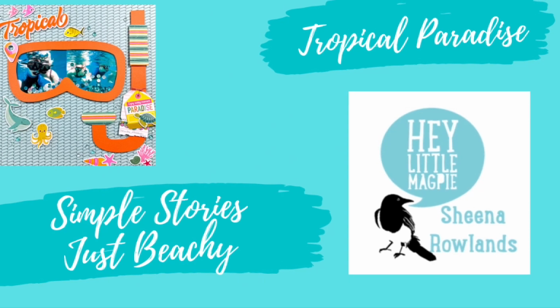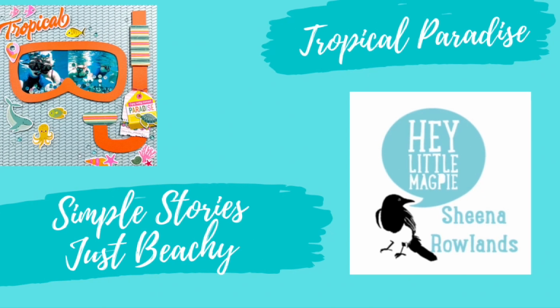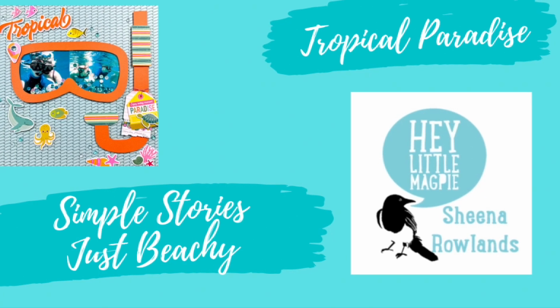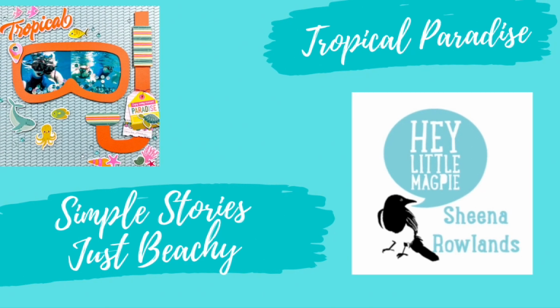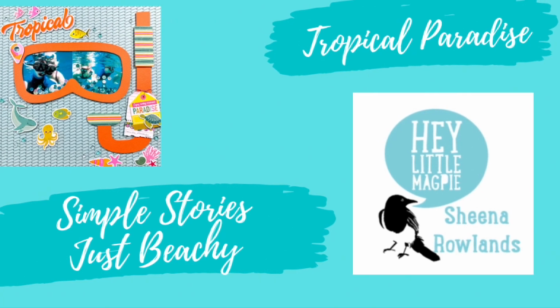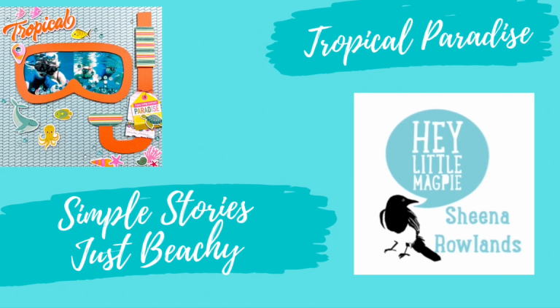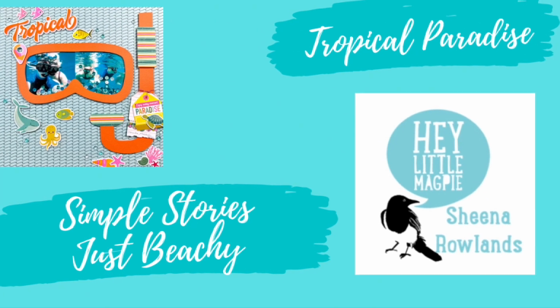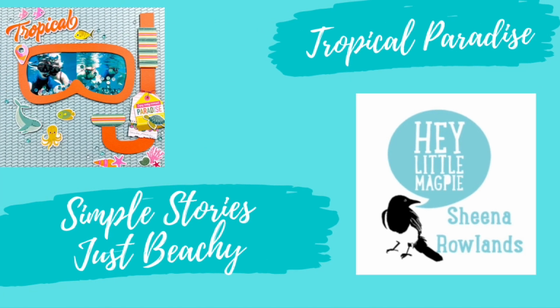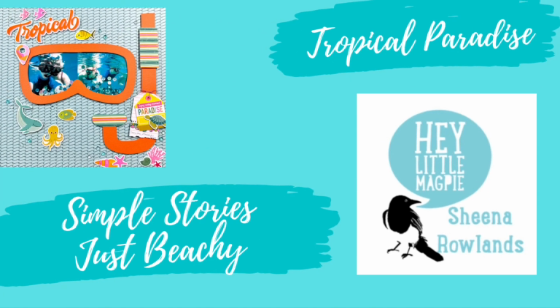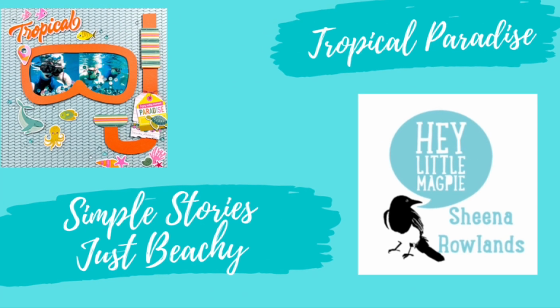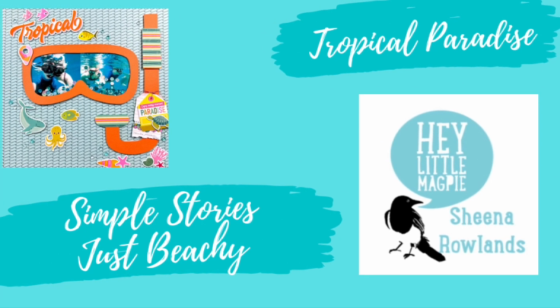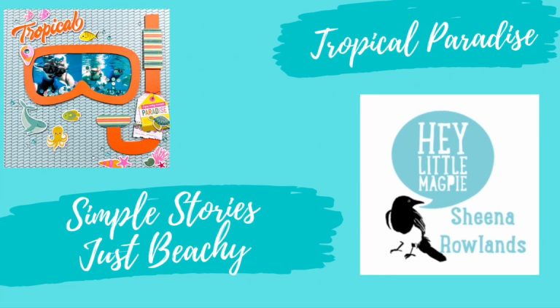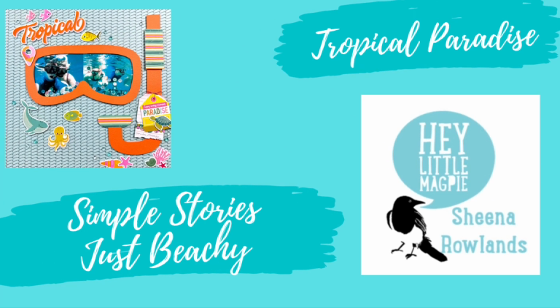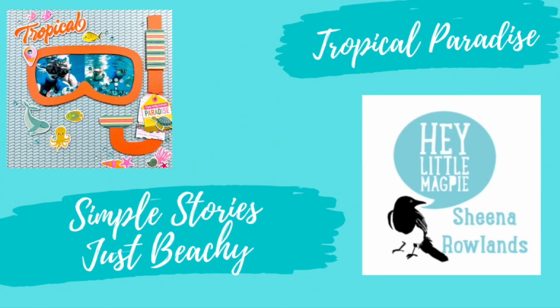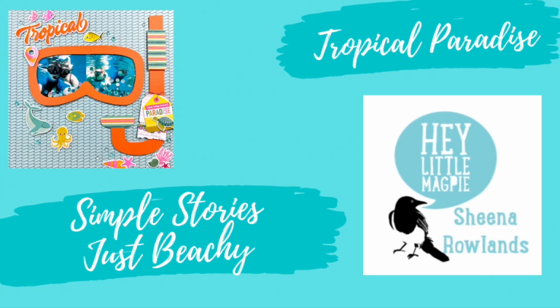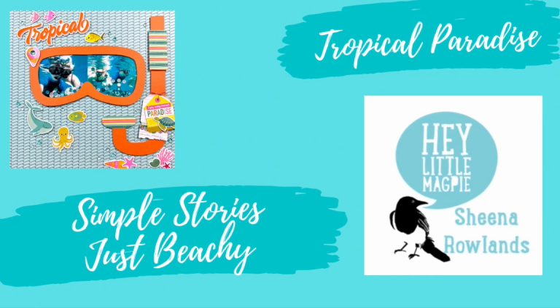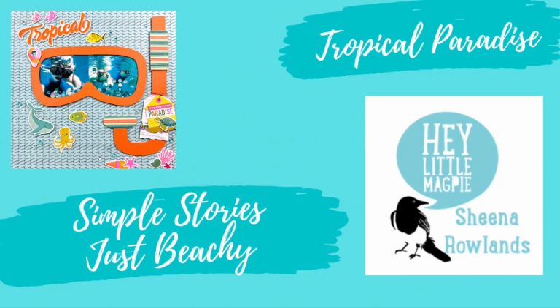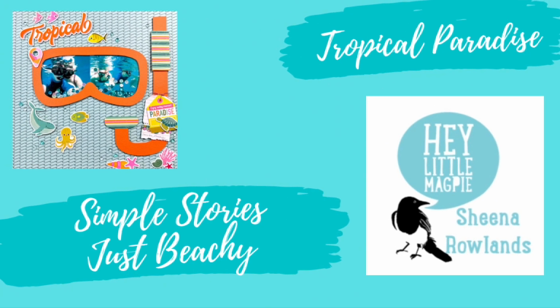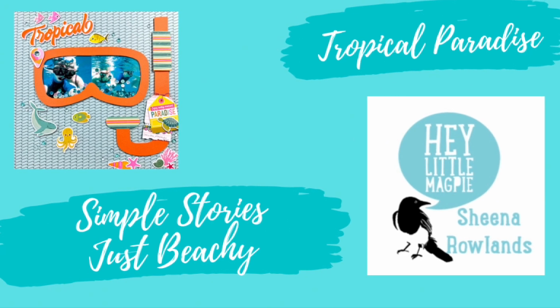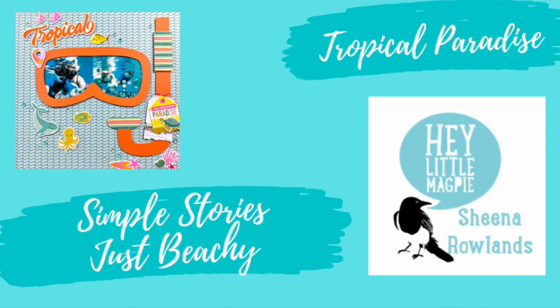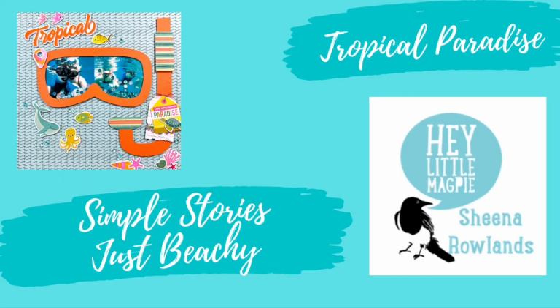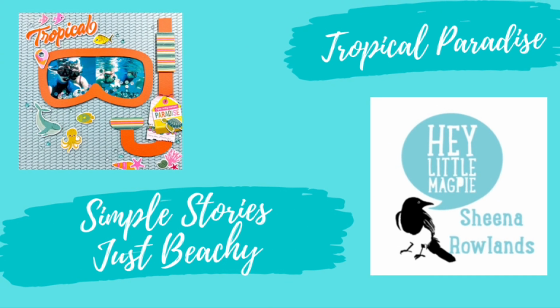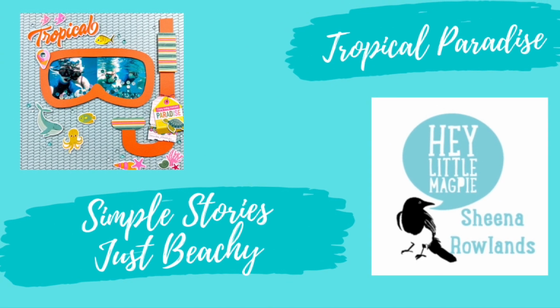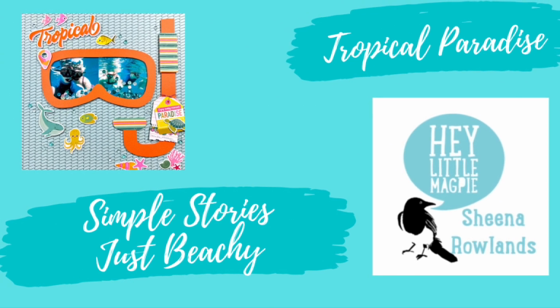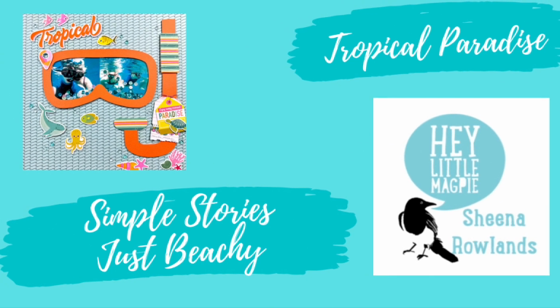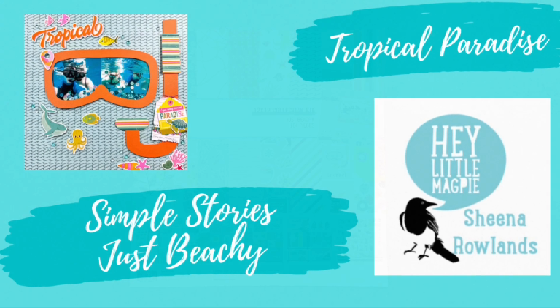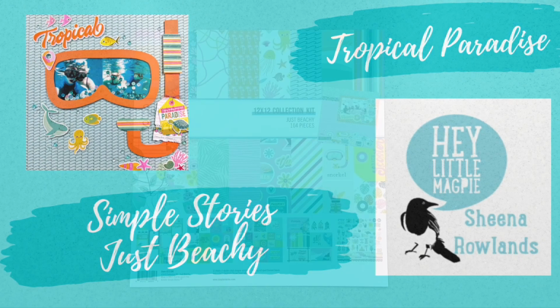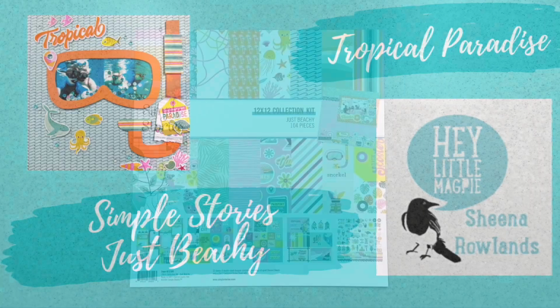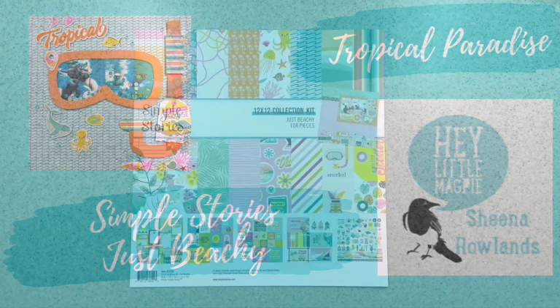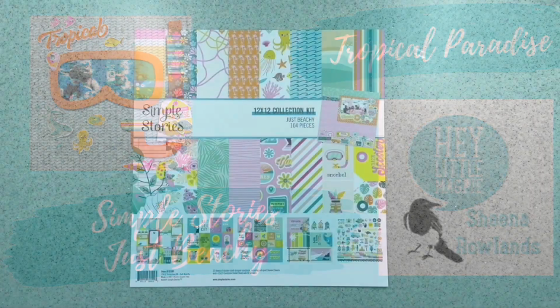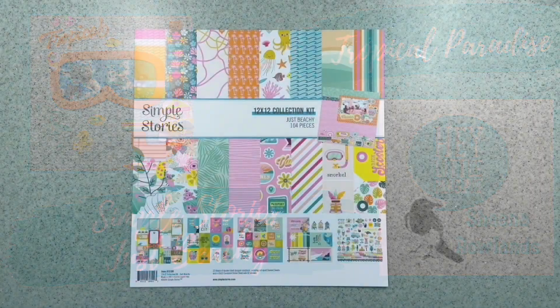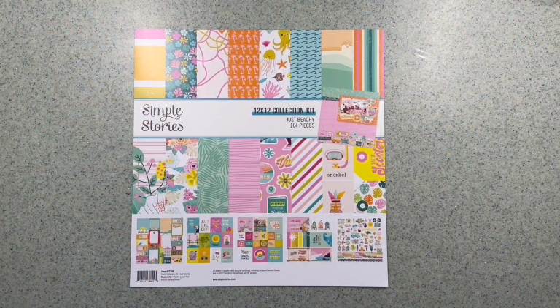Hi there, this is Sheena Rowlands and today I'm sharing with you my latest layout for Hey Little Magpie.